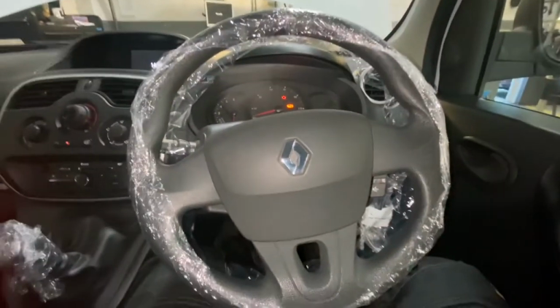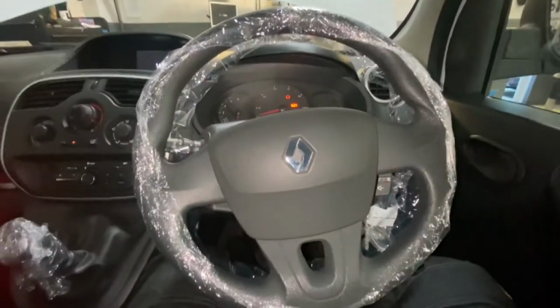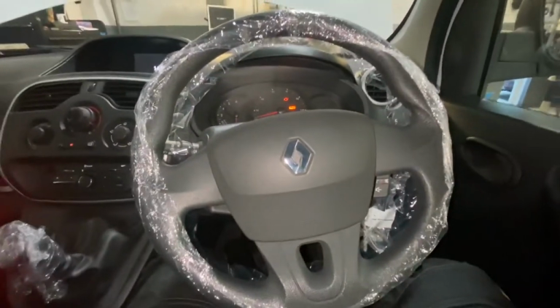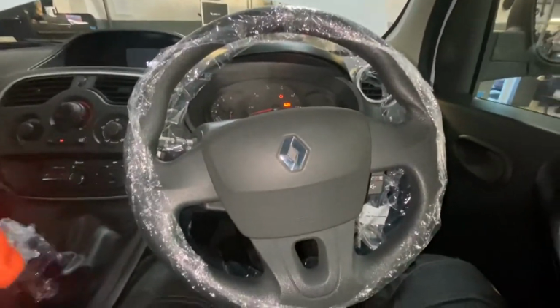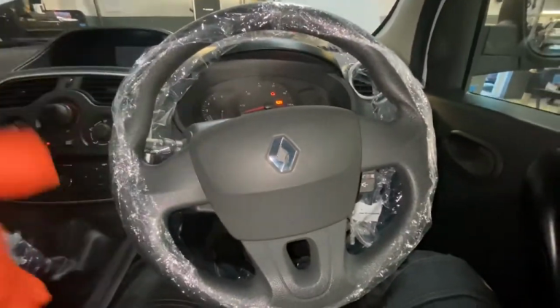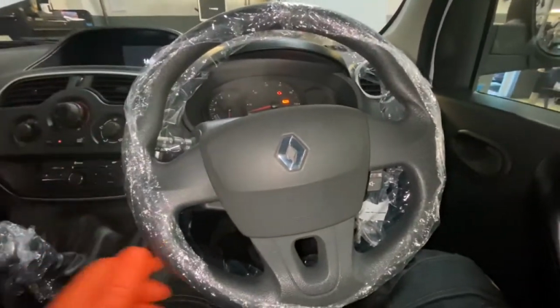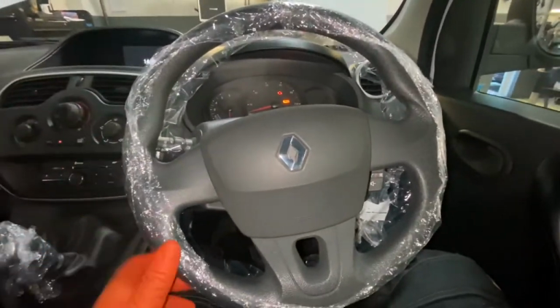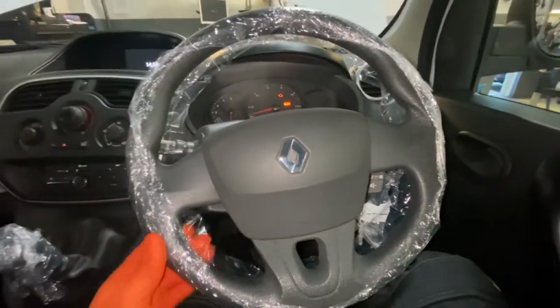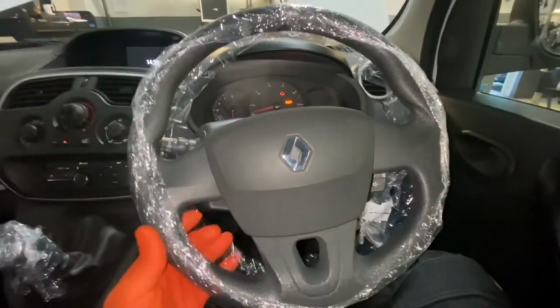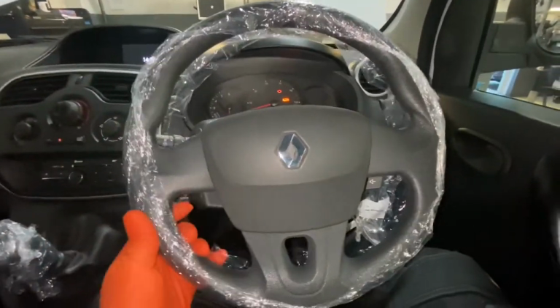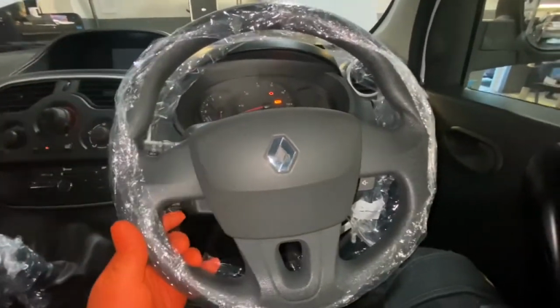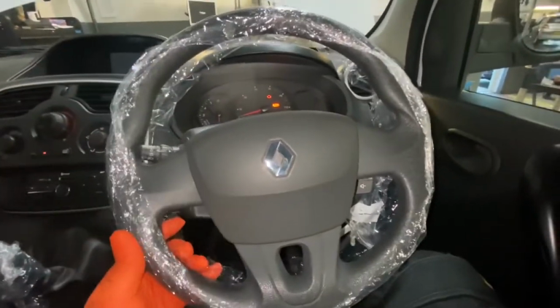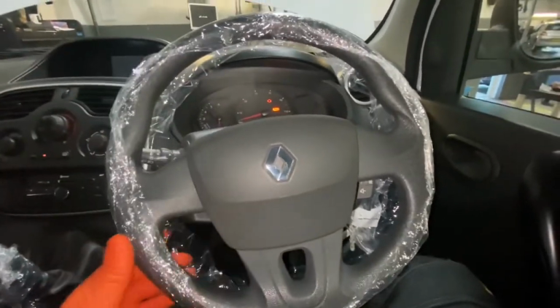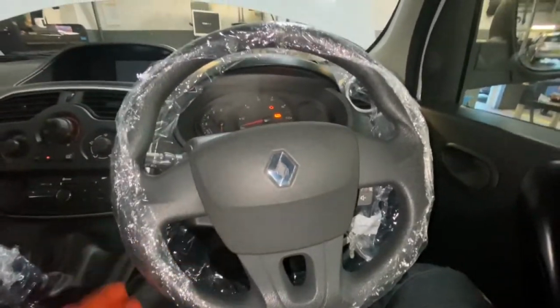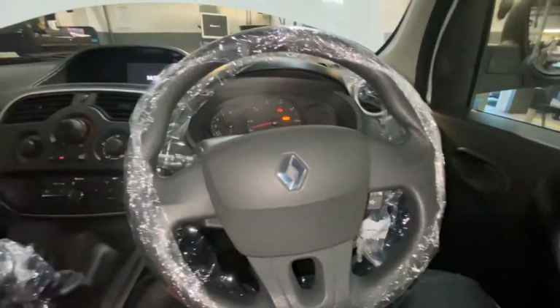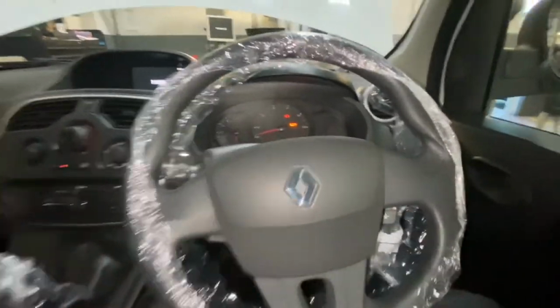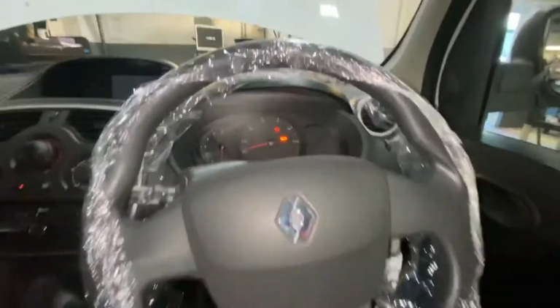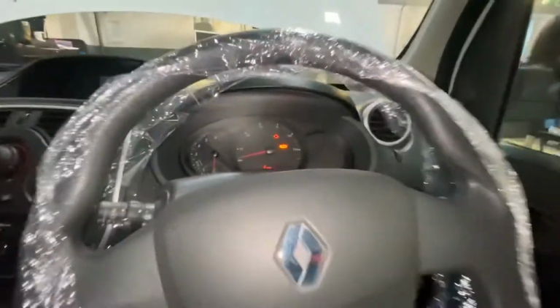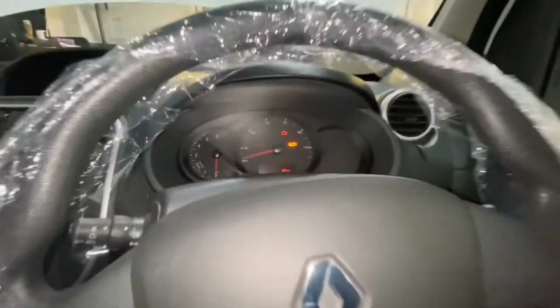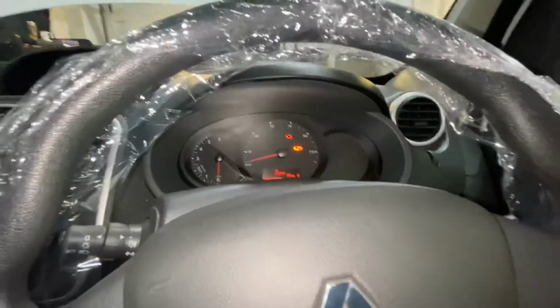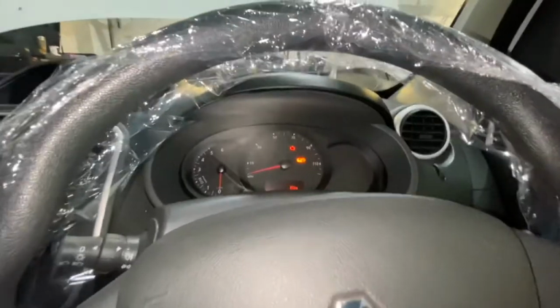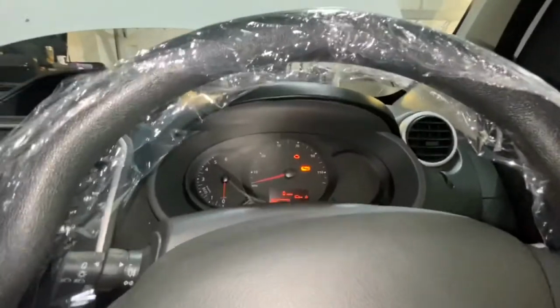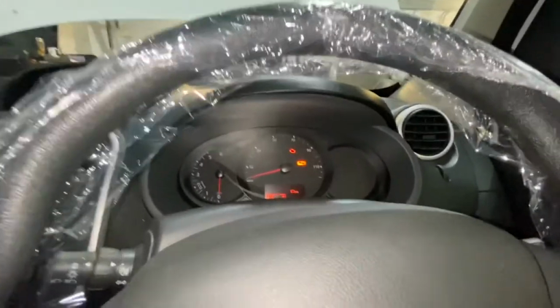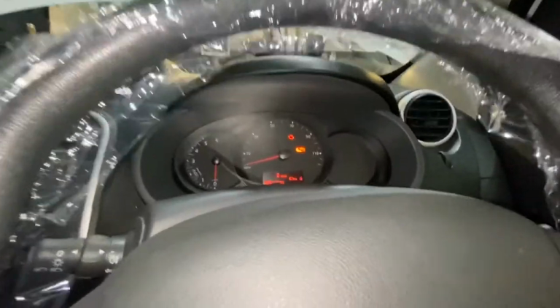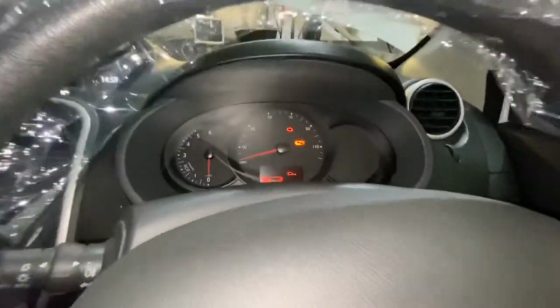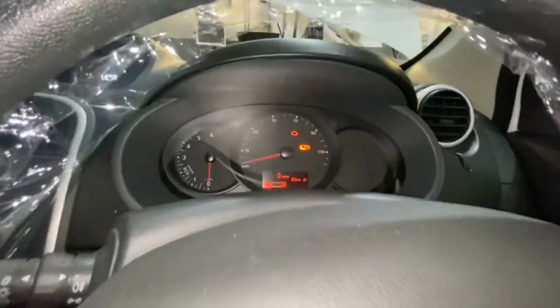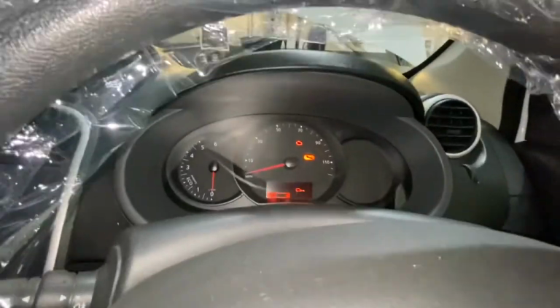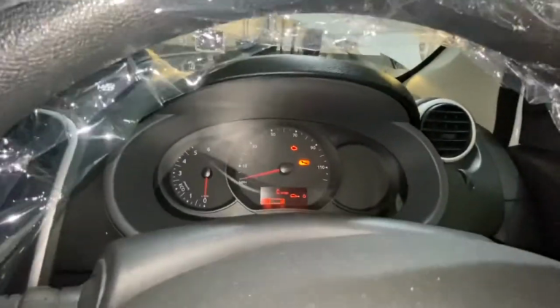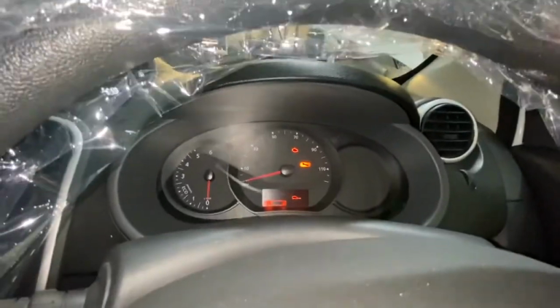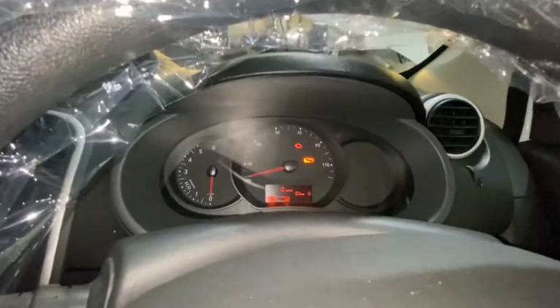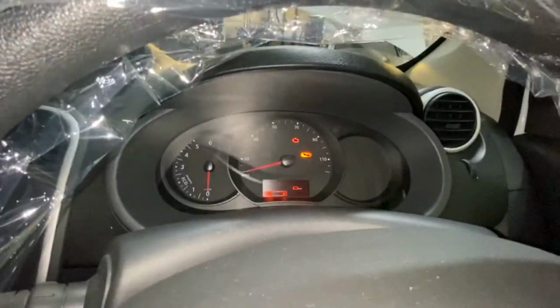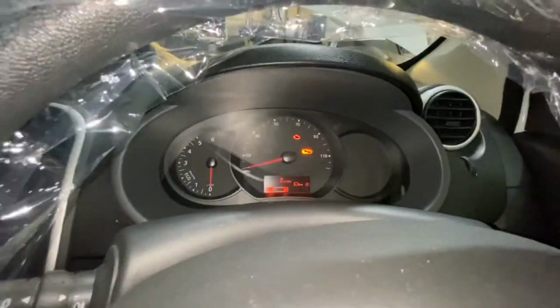Hello and welcome back to Gab Official. Today I'm going to show you how to reset your service light on this Renault Kangoo. This is a 2019 plate.